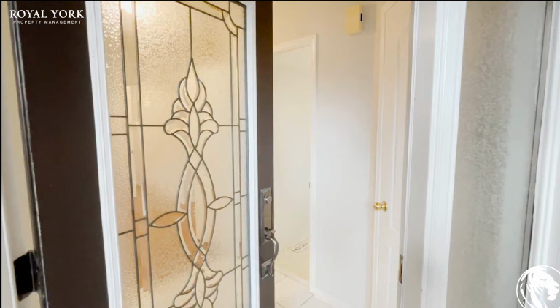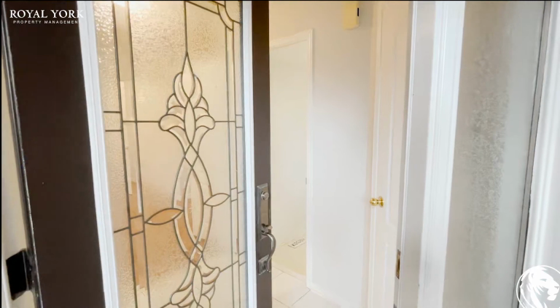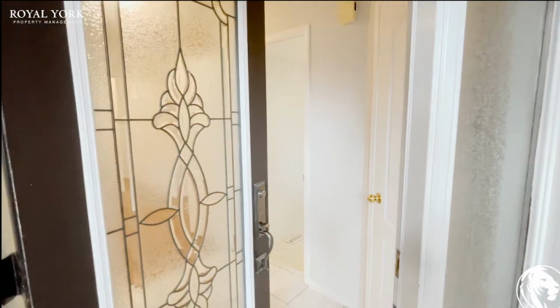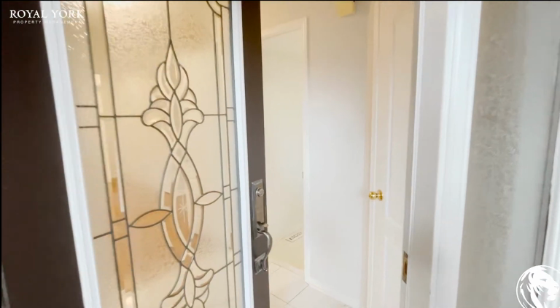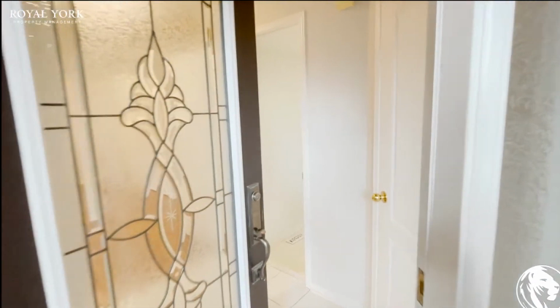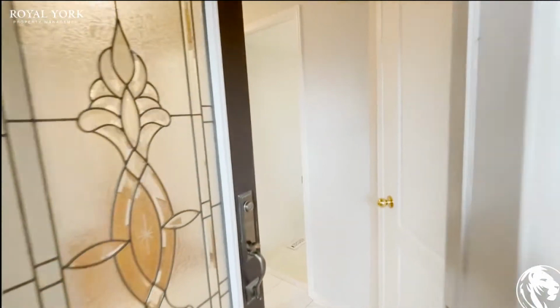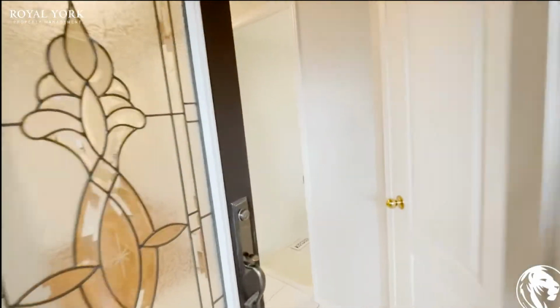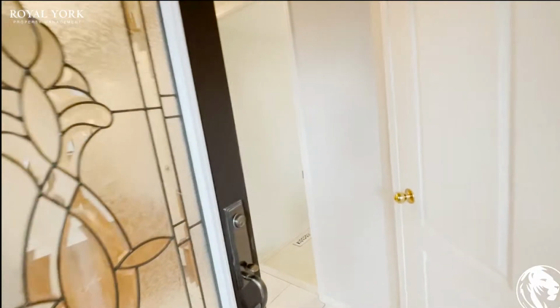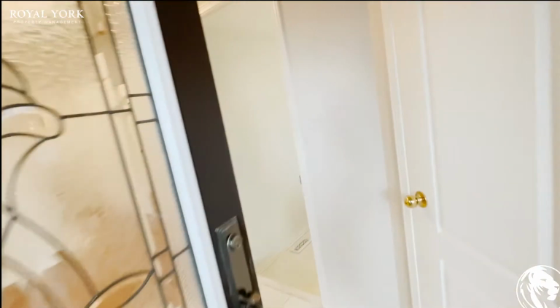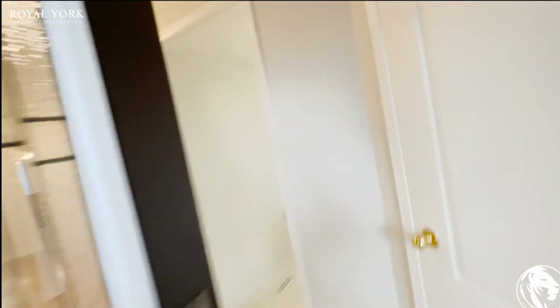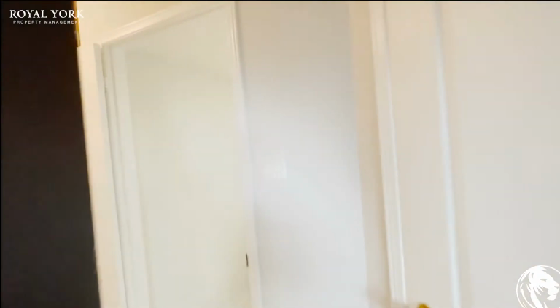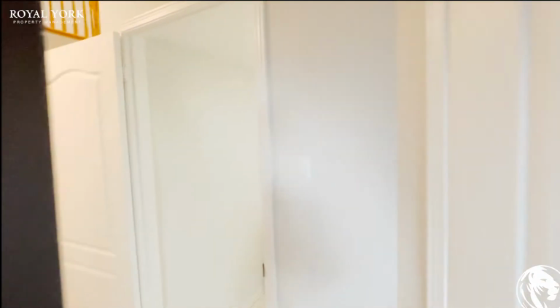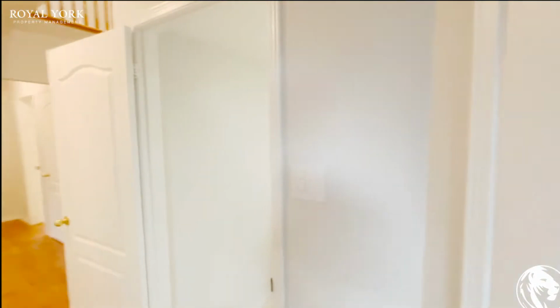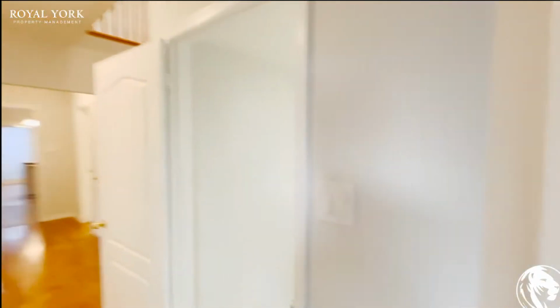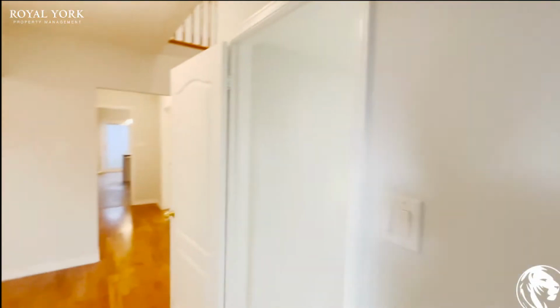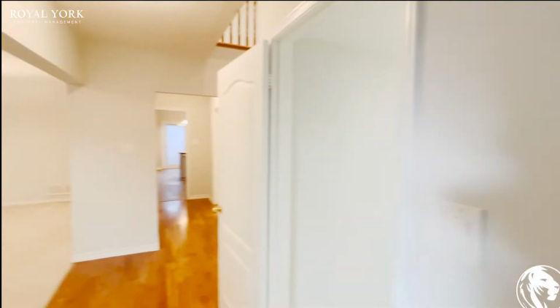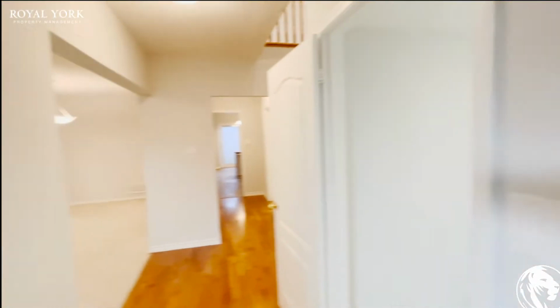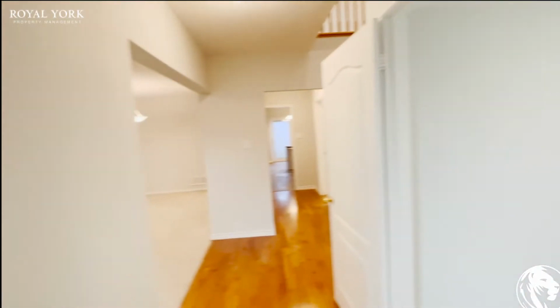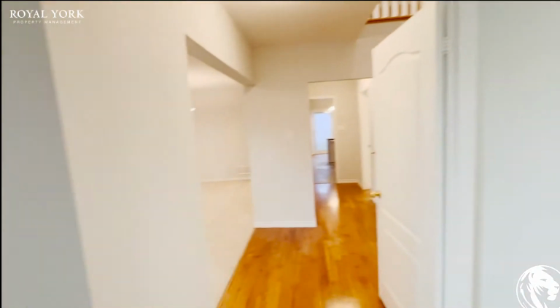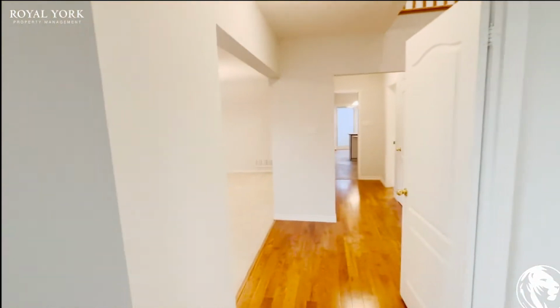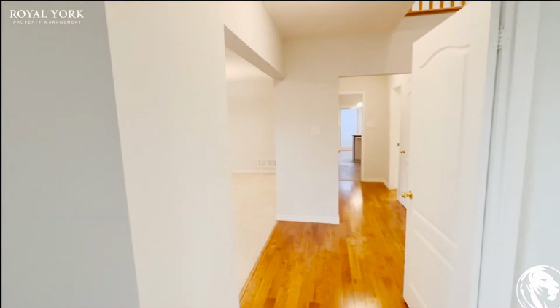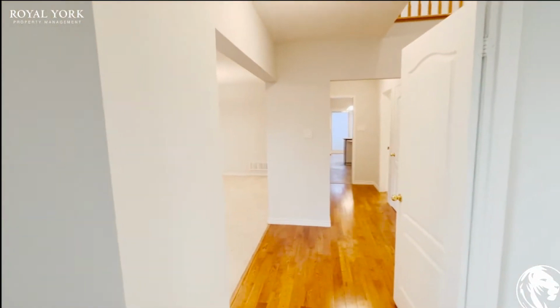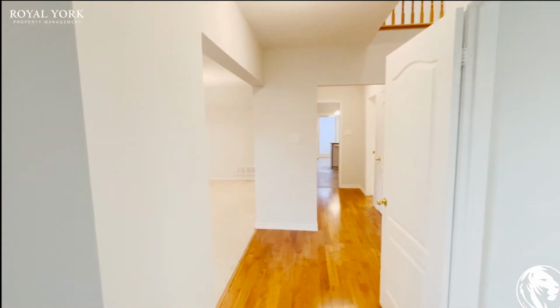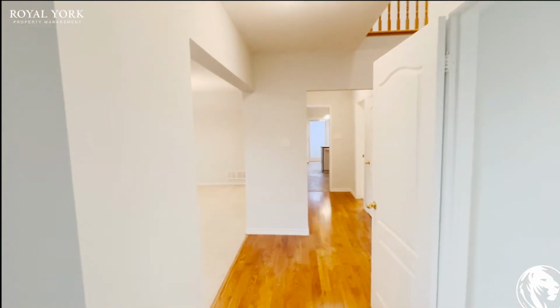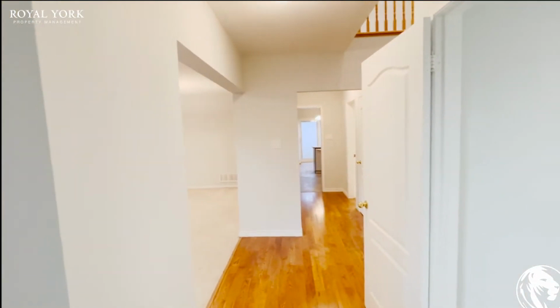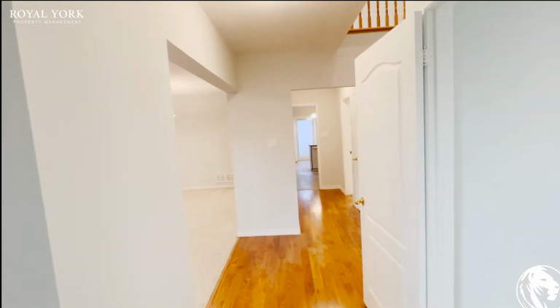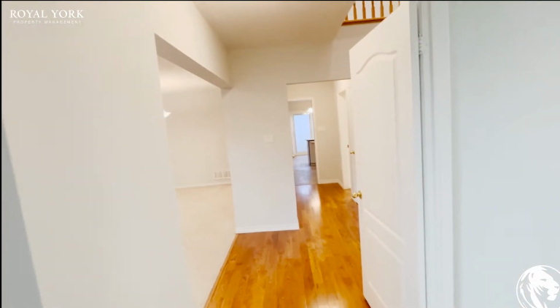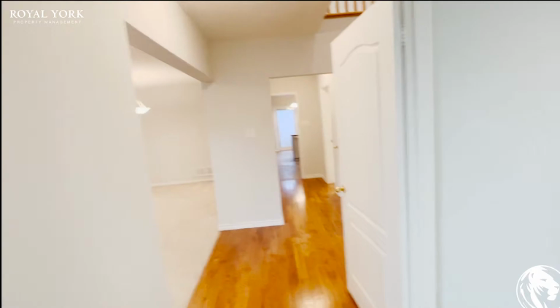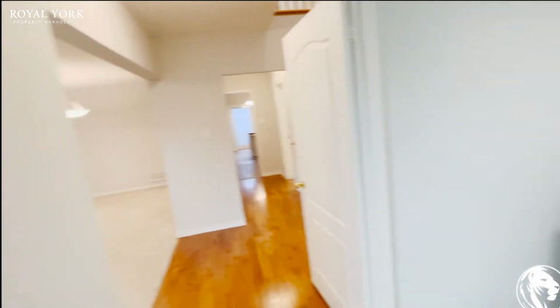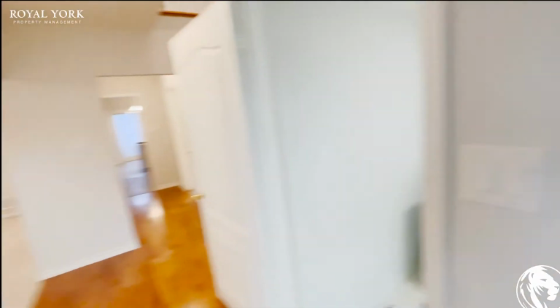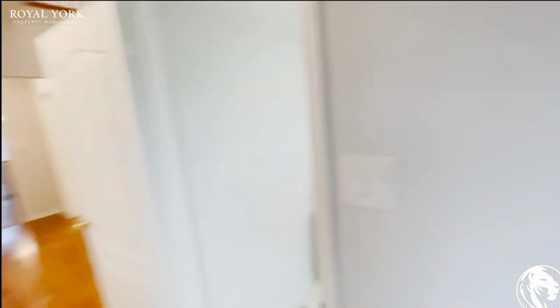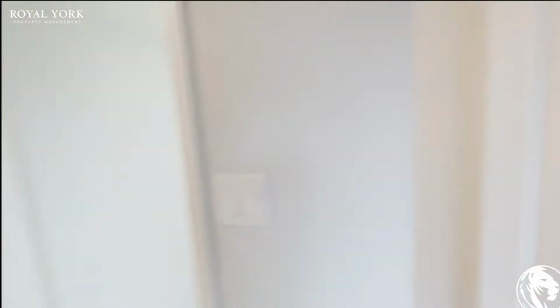Good afternoon and welcome to 431 Batoloni Drive here in Newmarket. Let's walk into this newly renovated house.